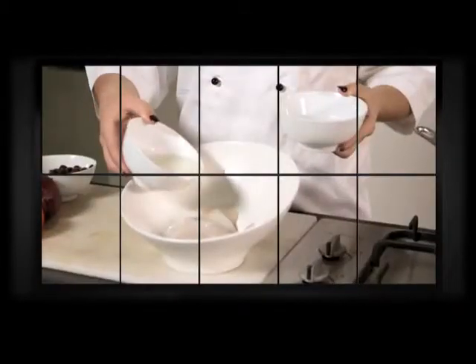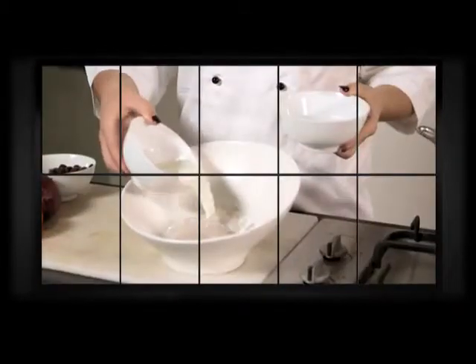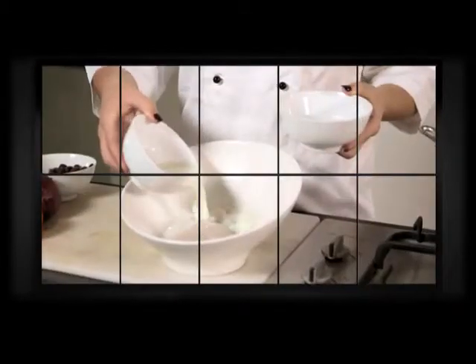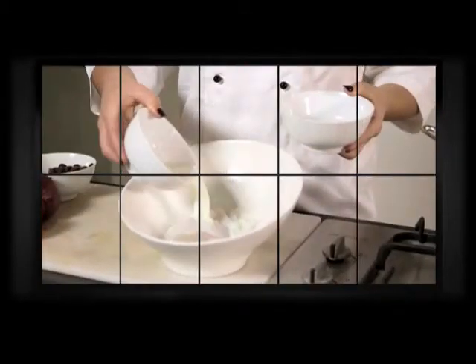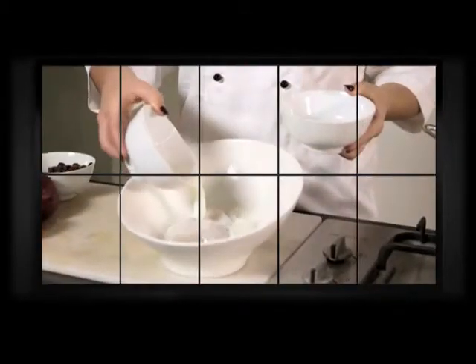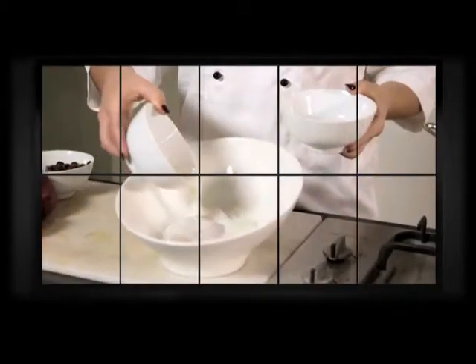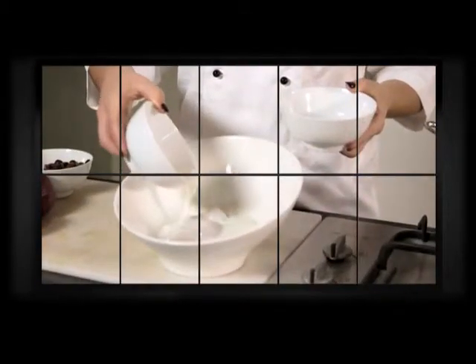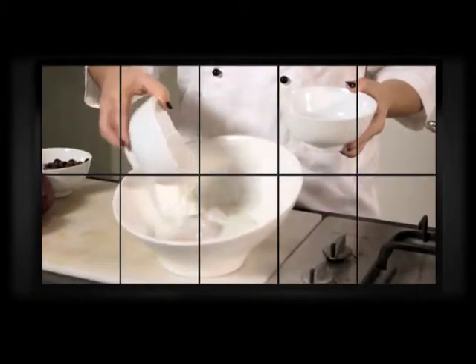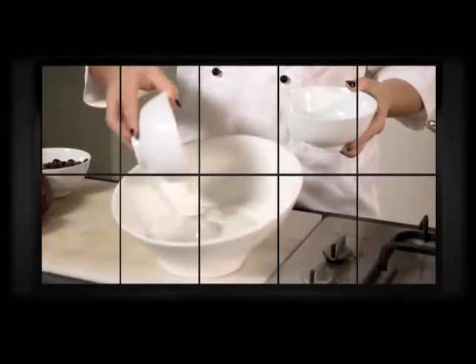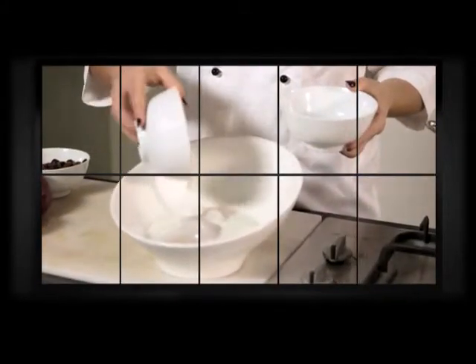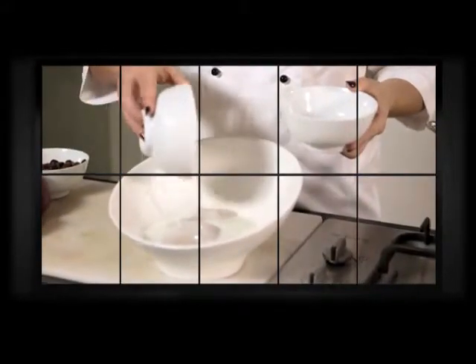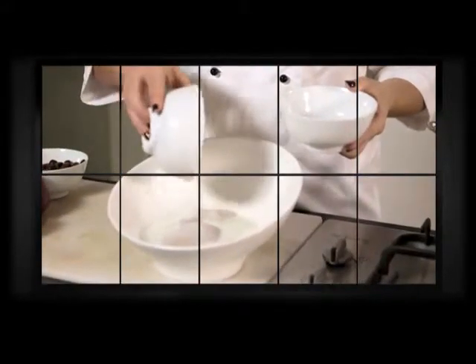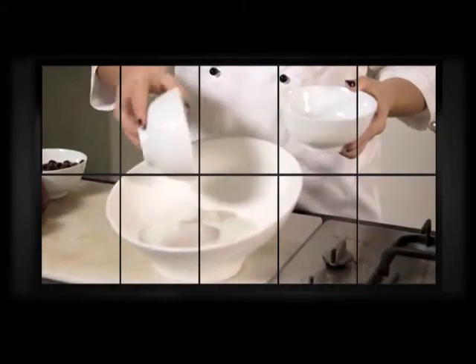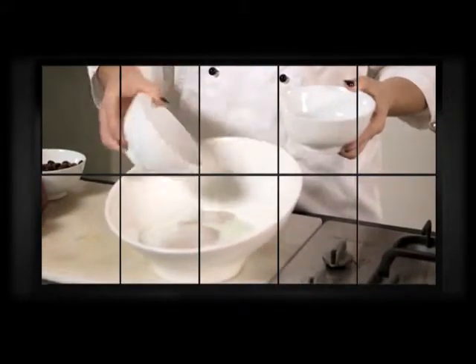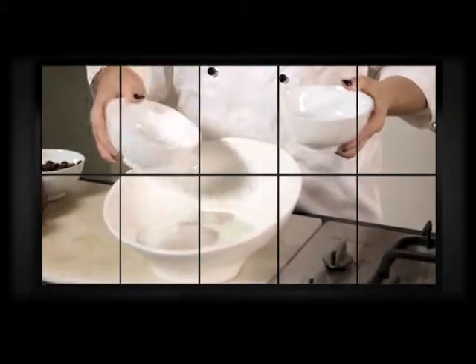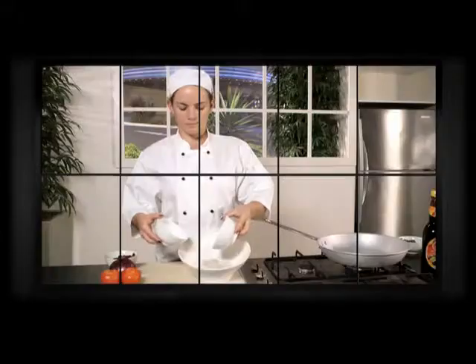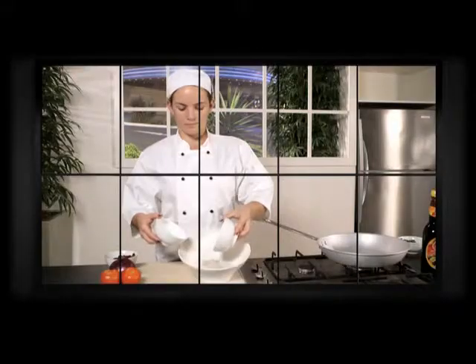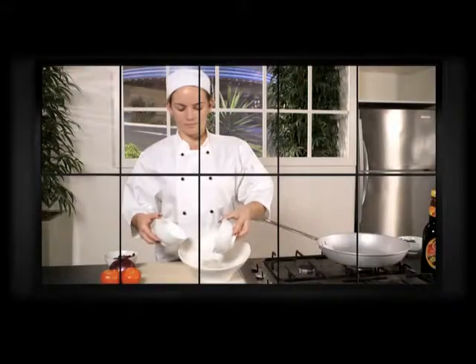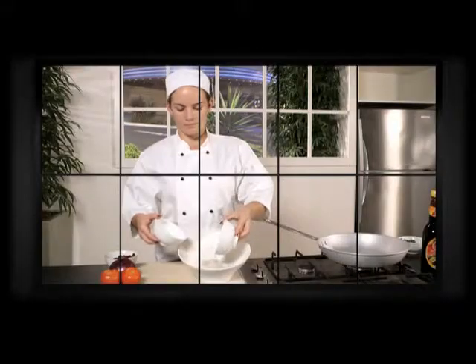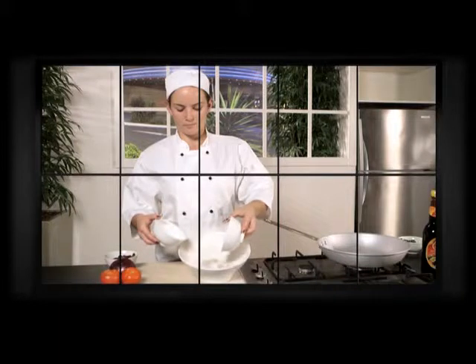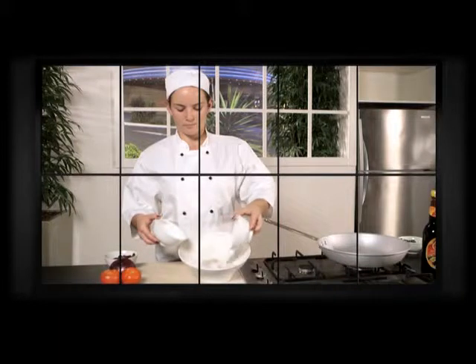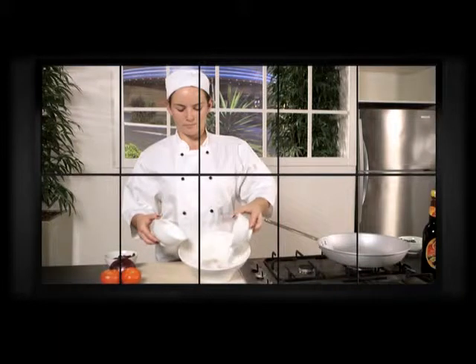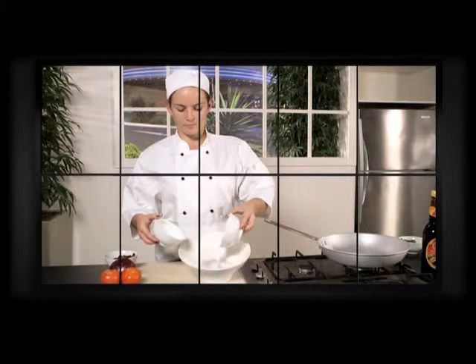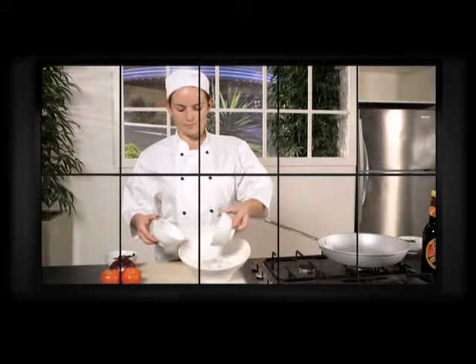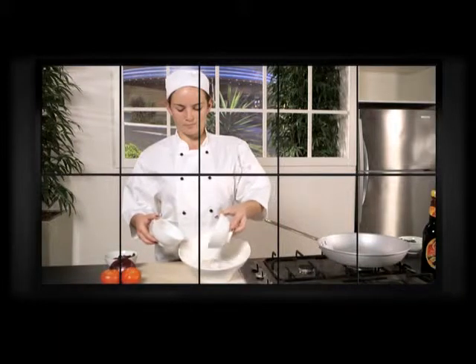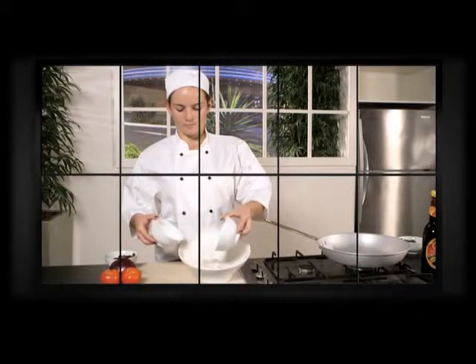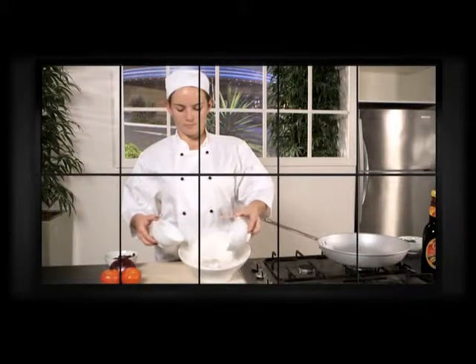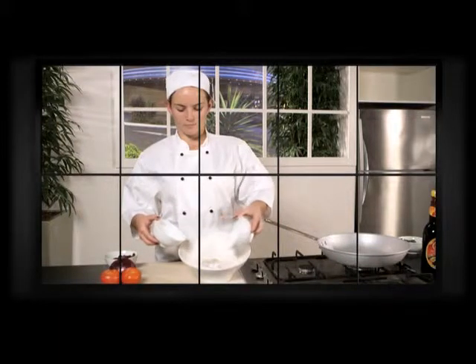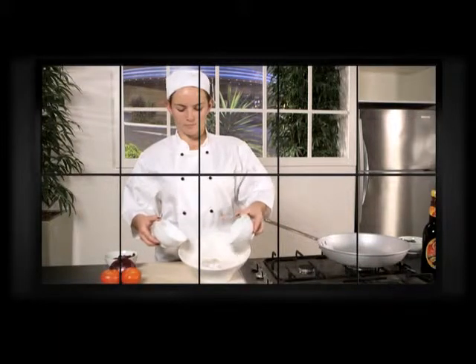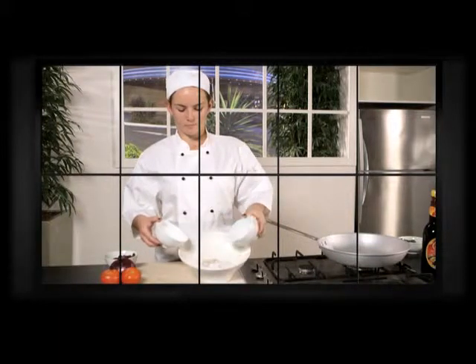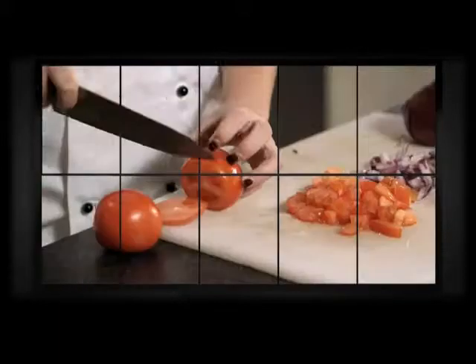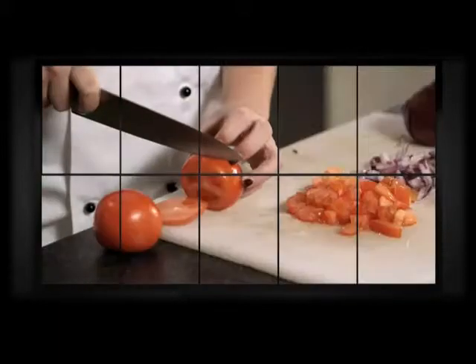Now her first tip is to tenderise your calamari by soaking in milk and bicarb soda overnight and setting it aside.